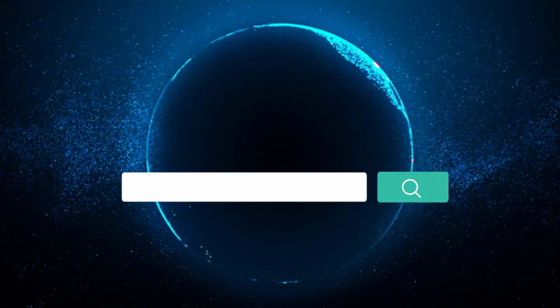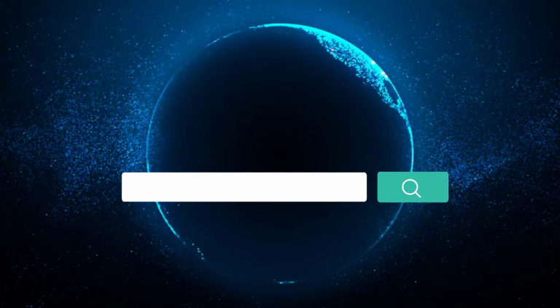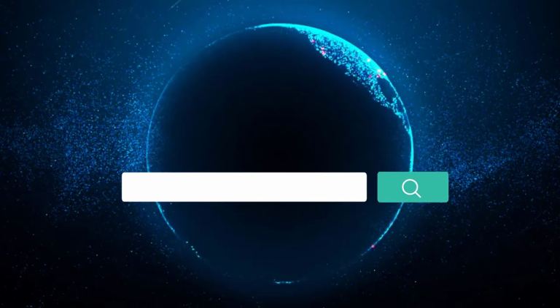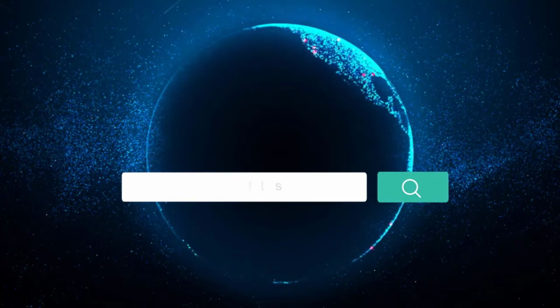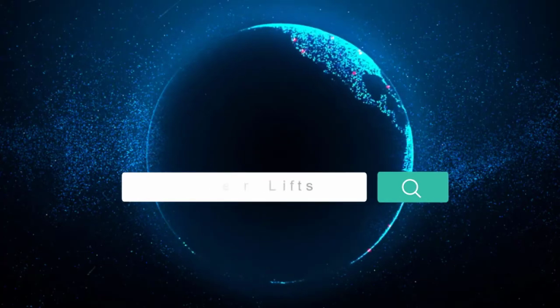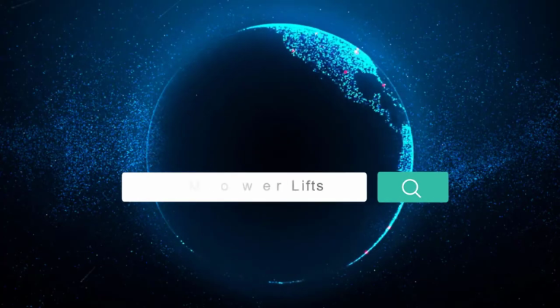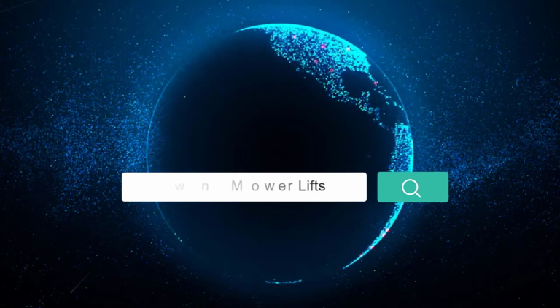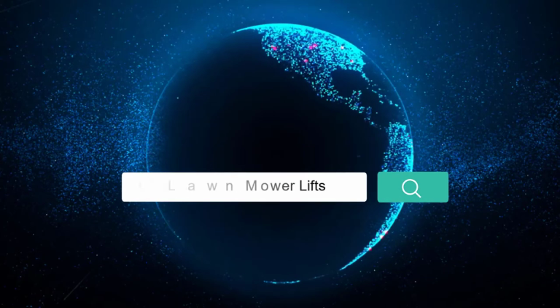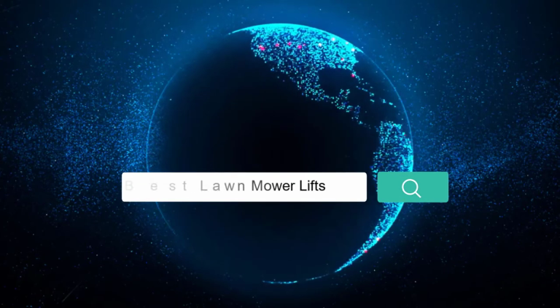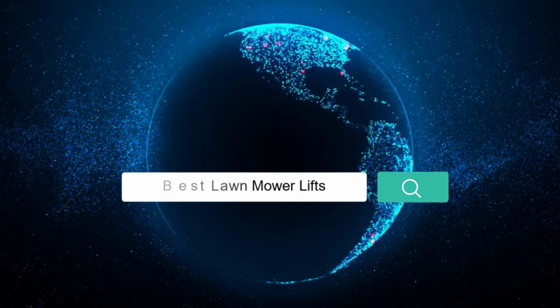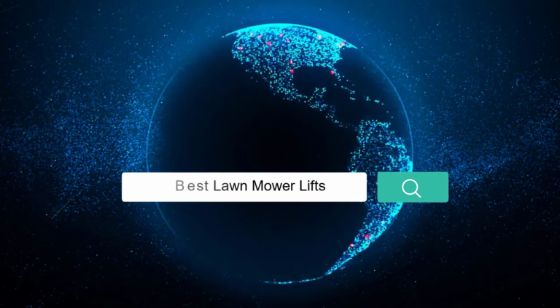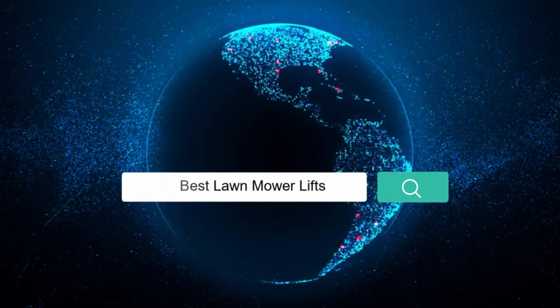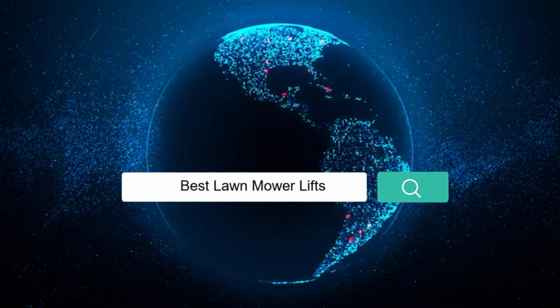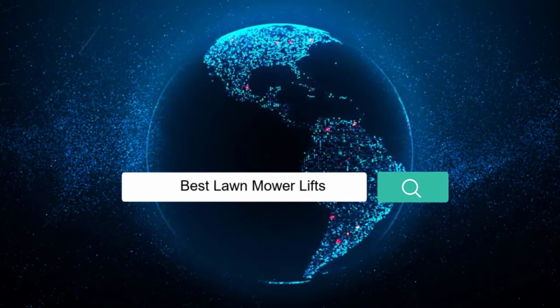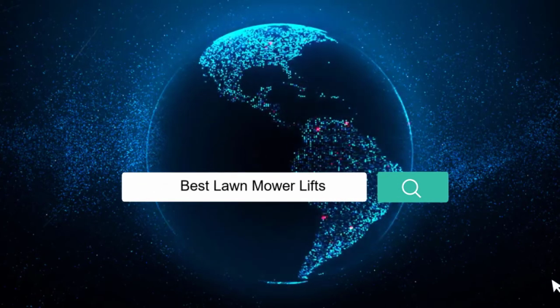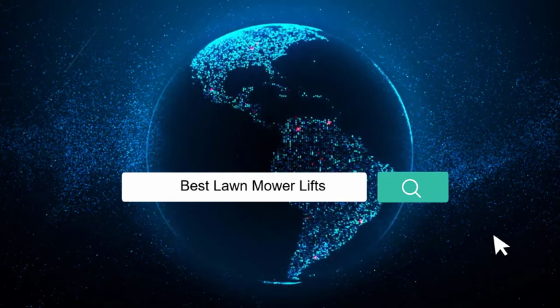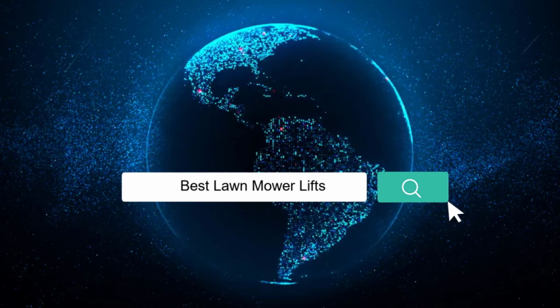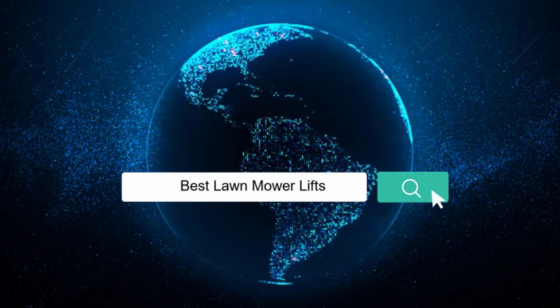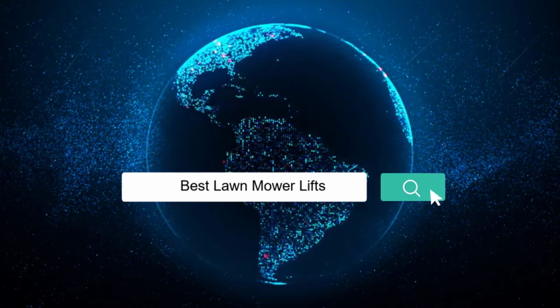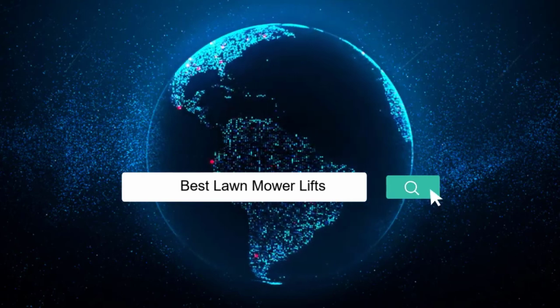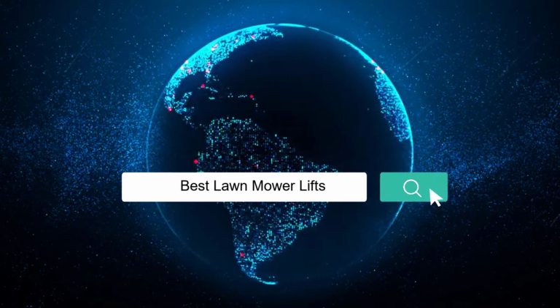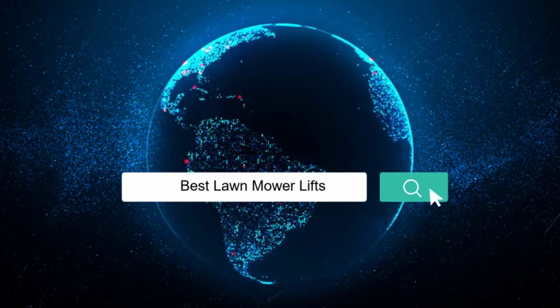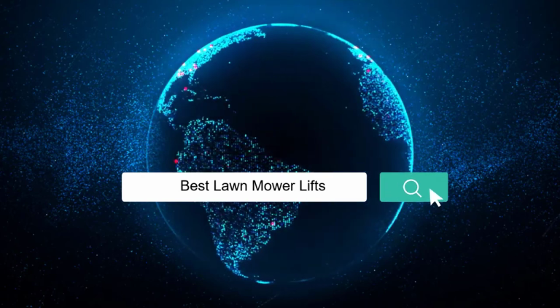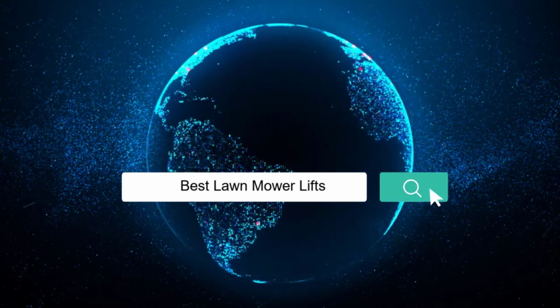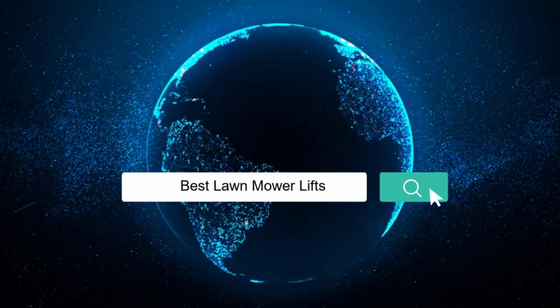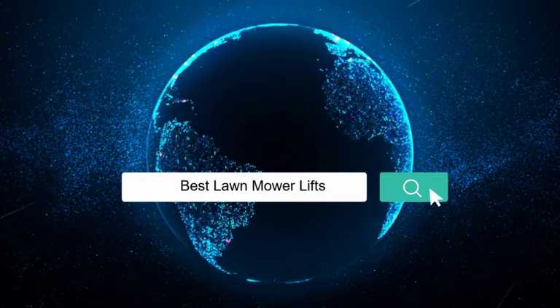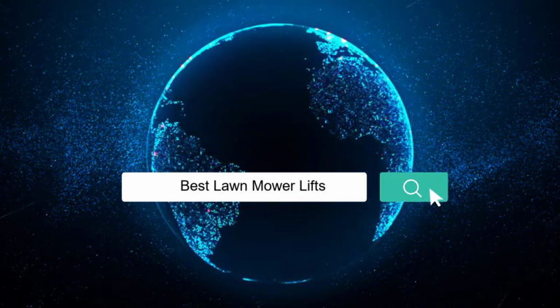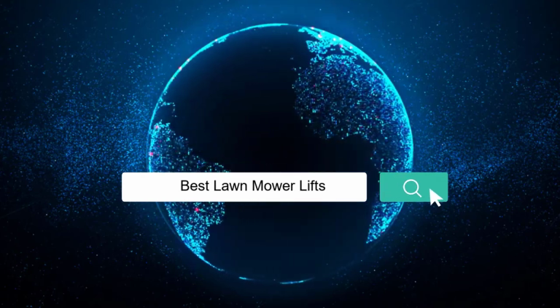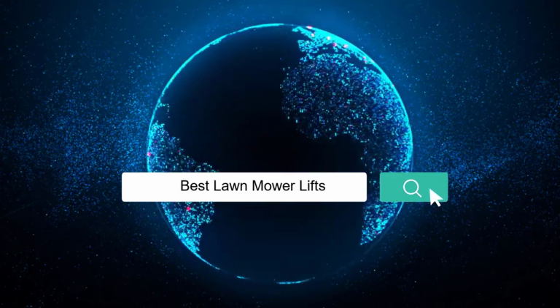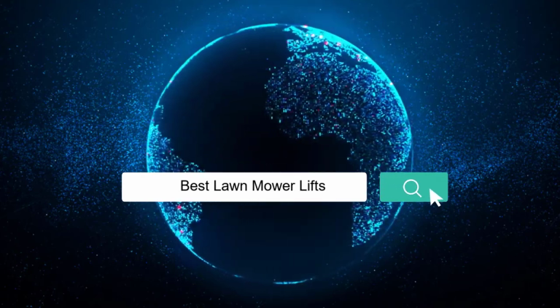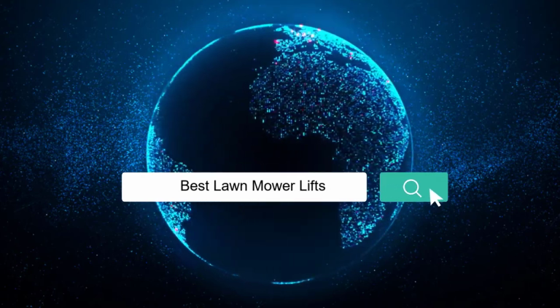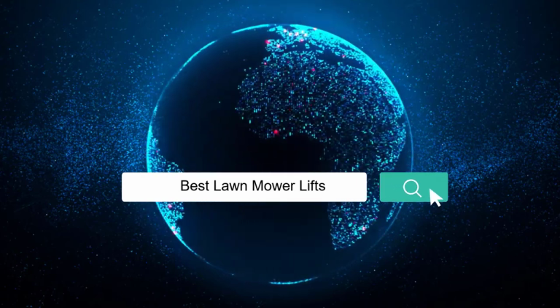Here we present the 5 Best Lawn Mower Lifts. Let's get started with the list.